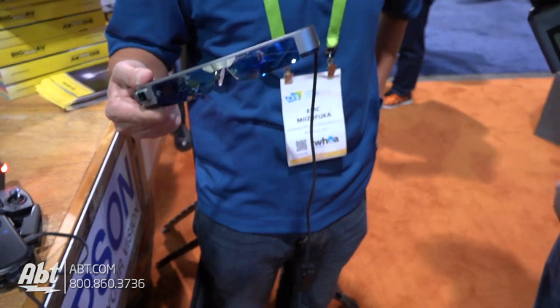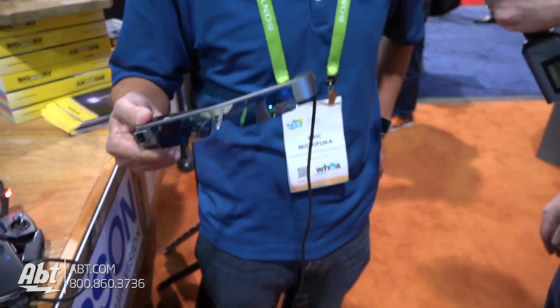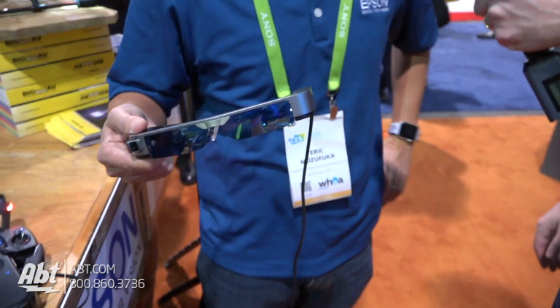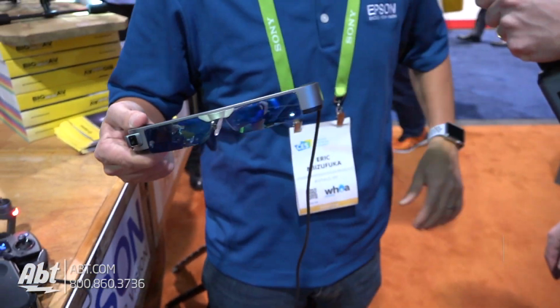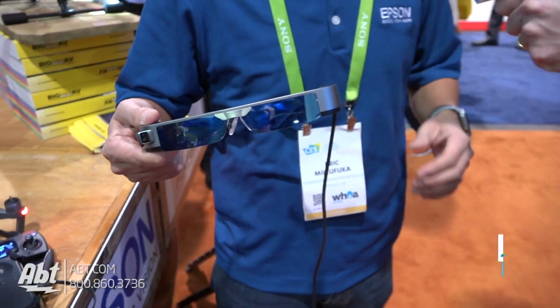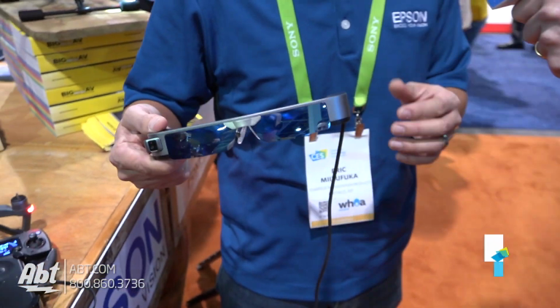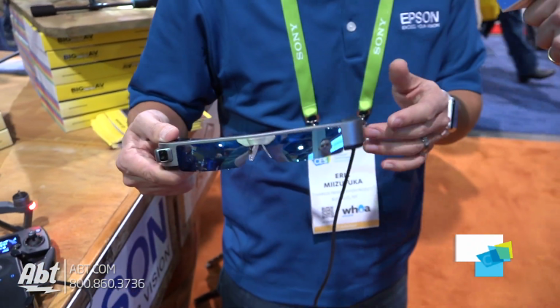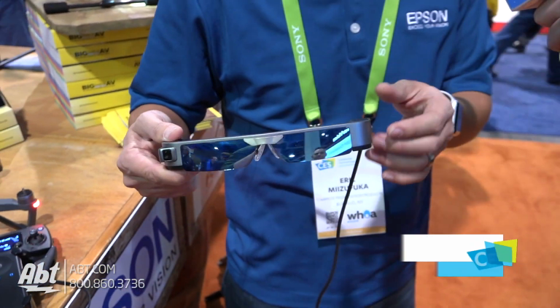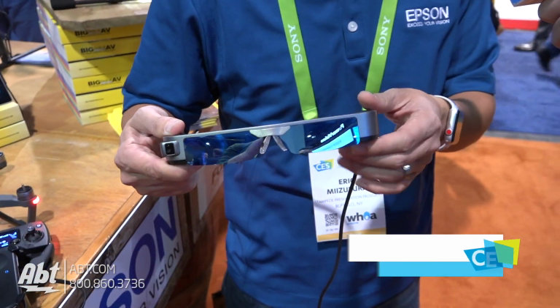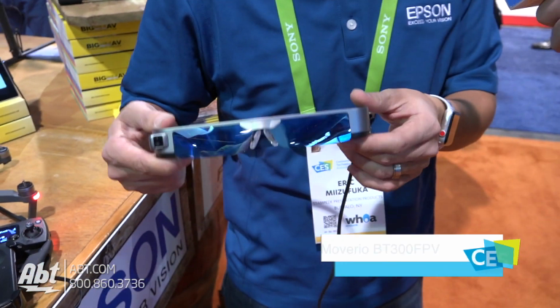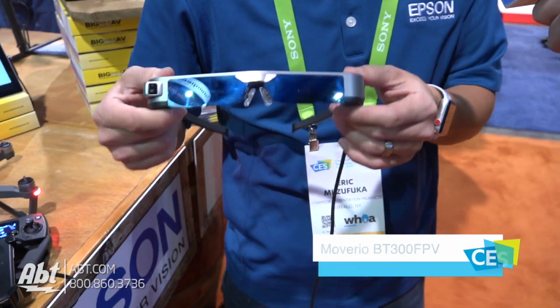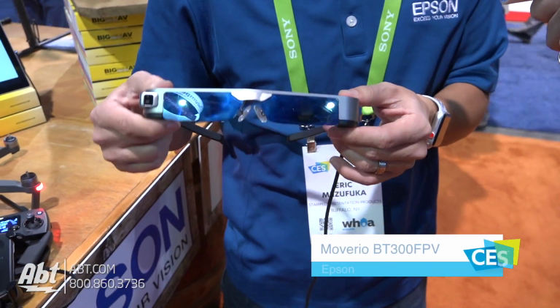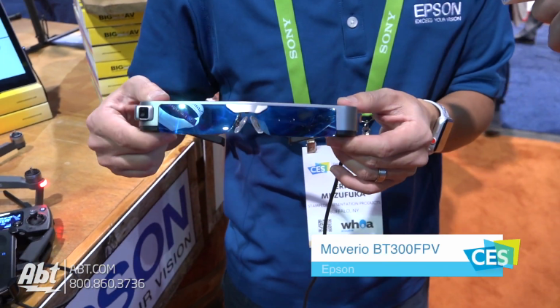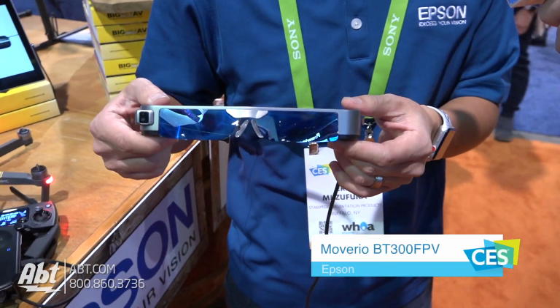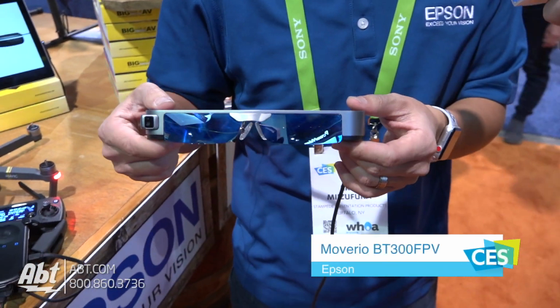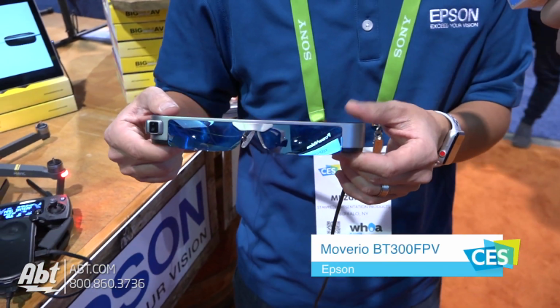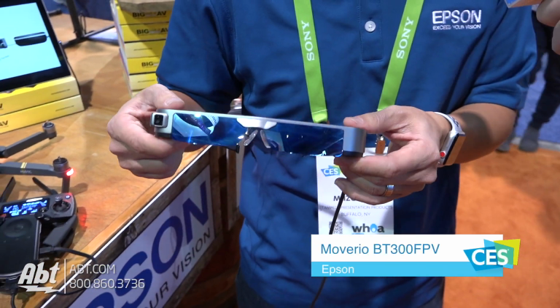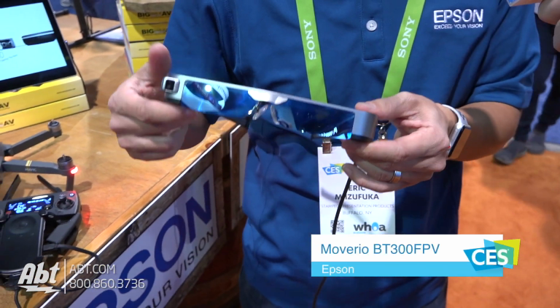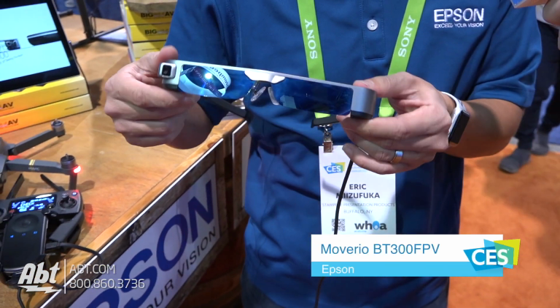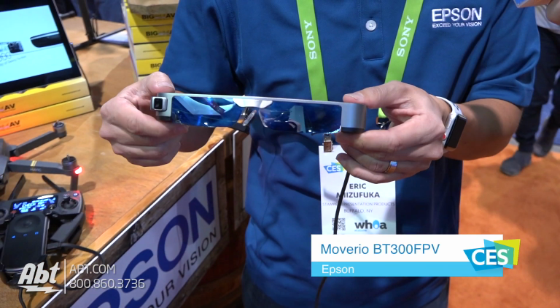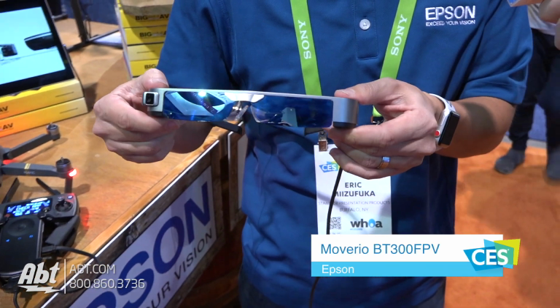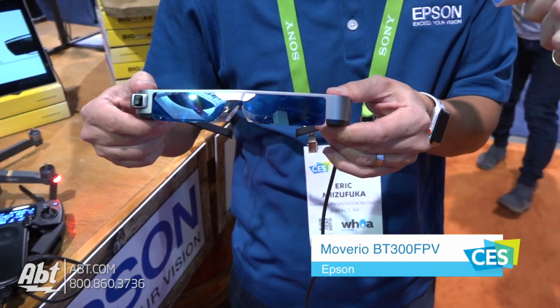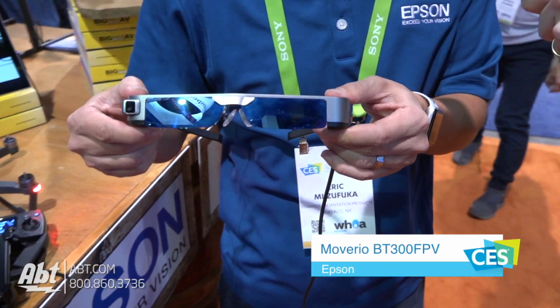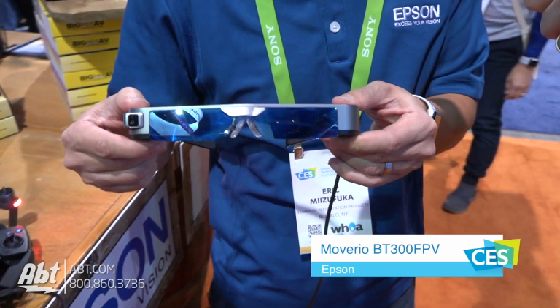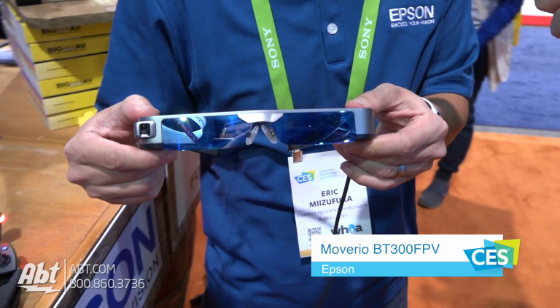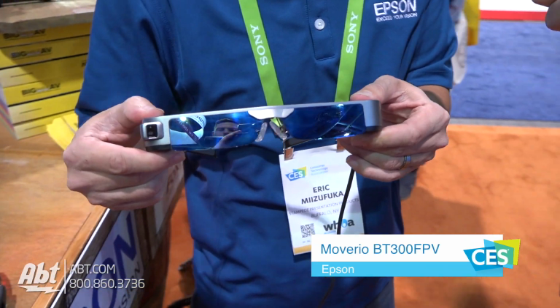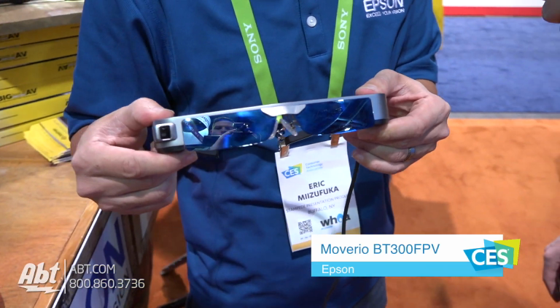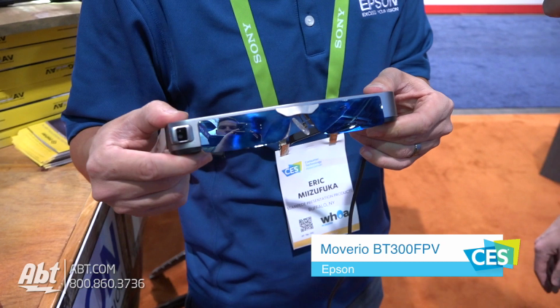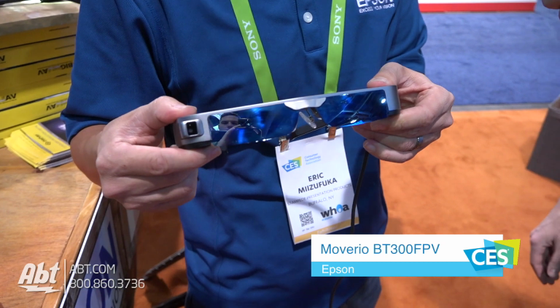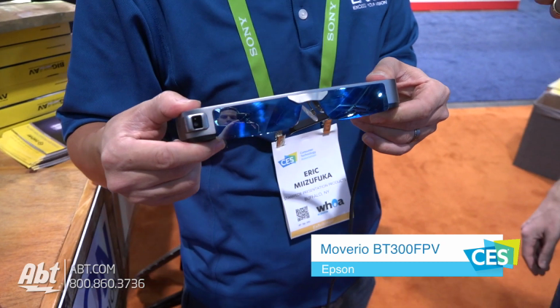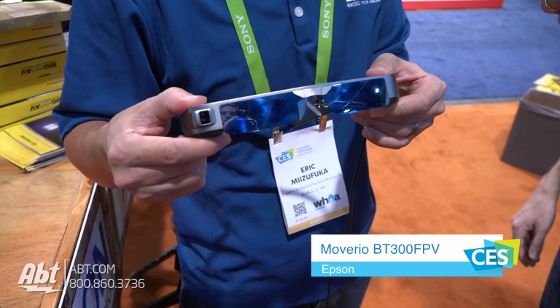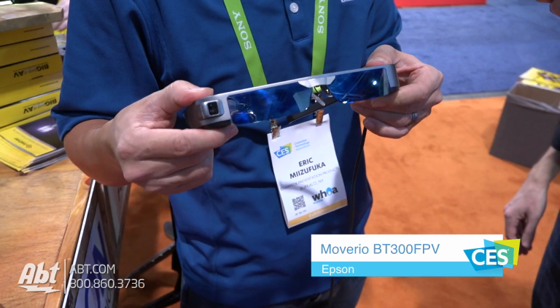Hey there, I'm Eric Mizofuka. I'm the product manager for the Epson Moverio augmented reality glasses.